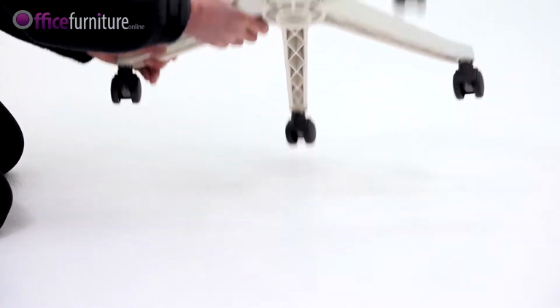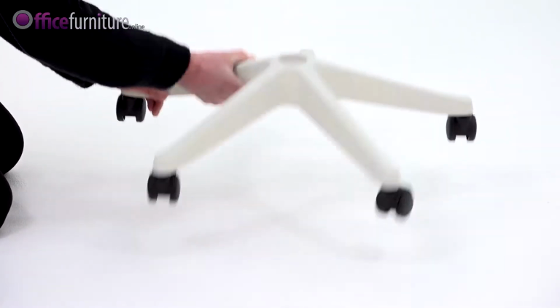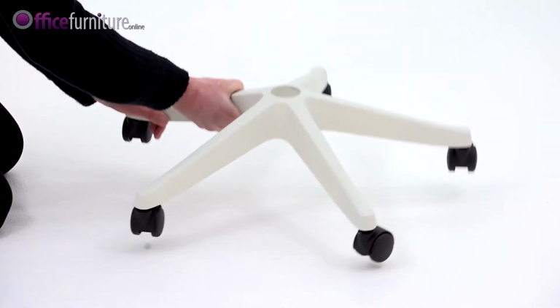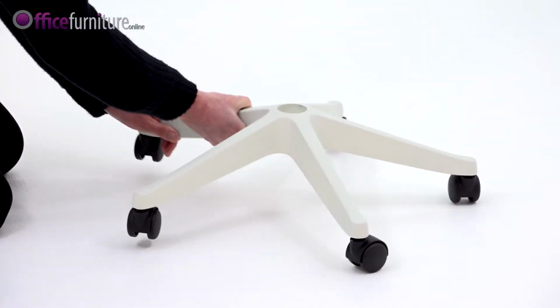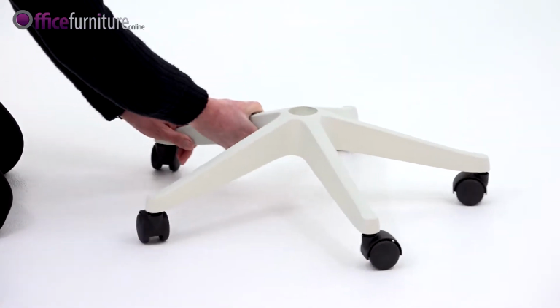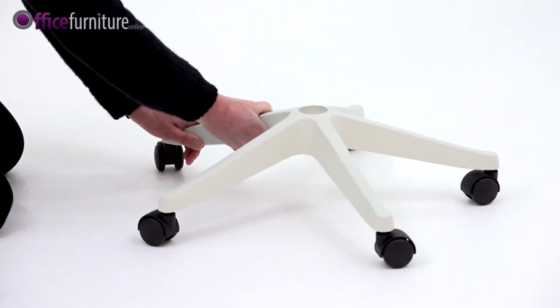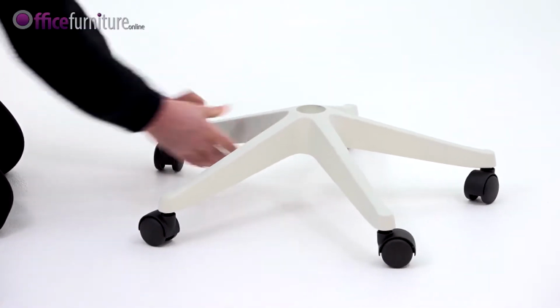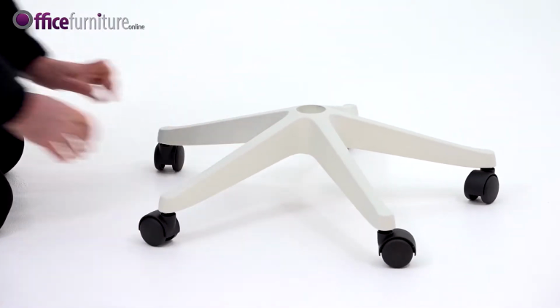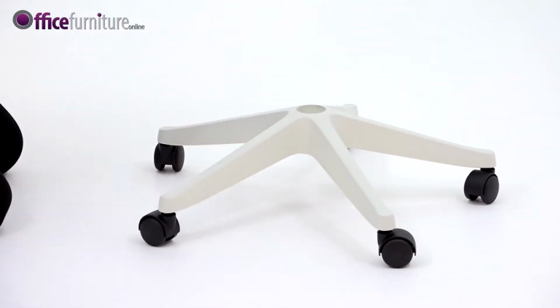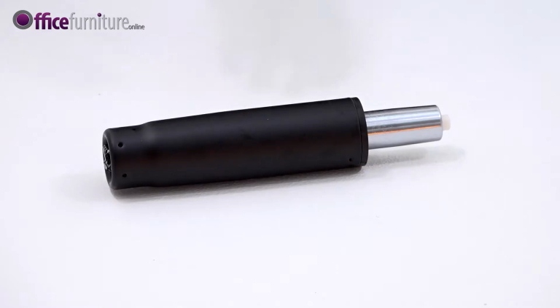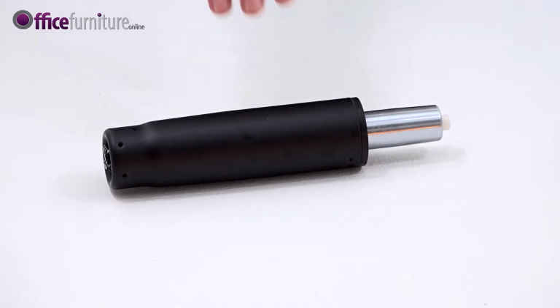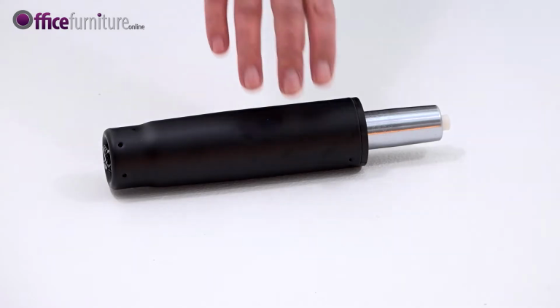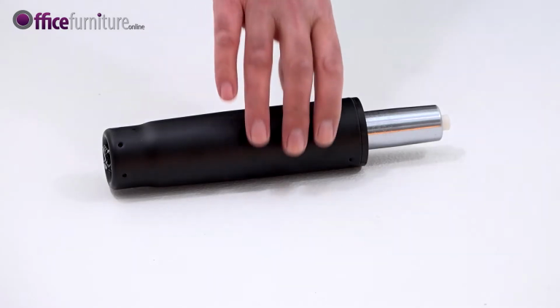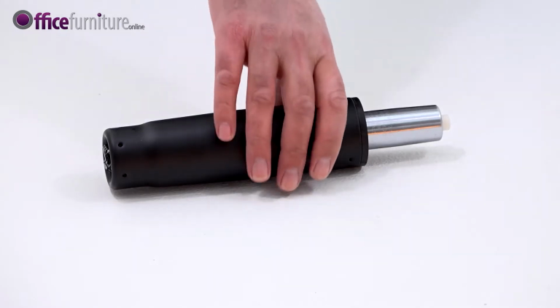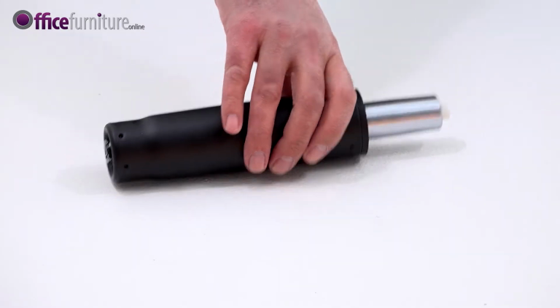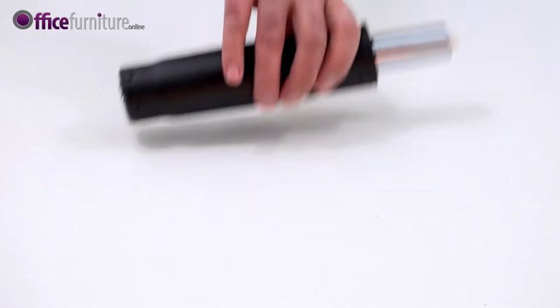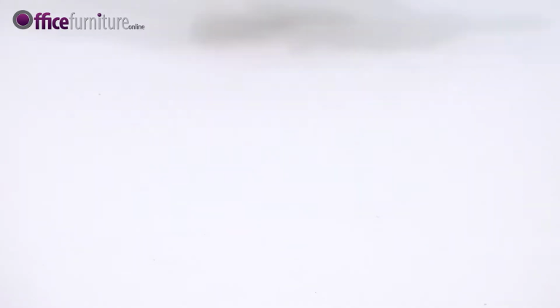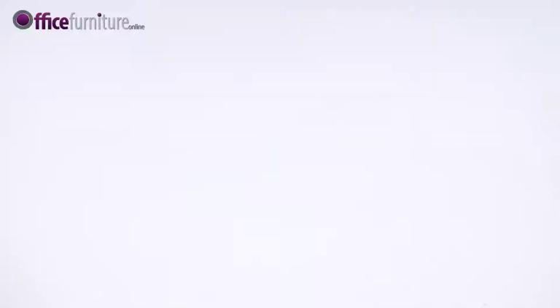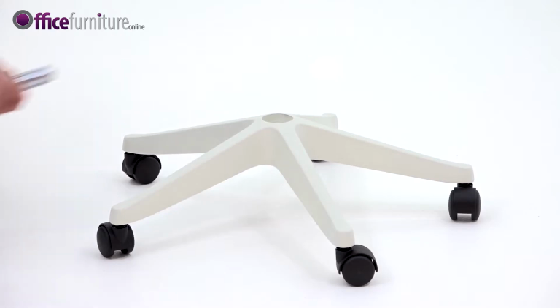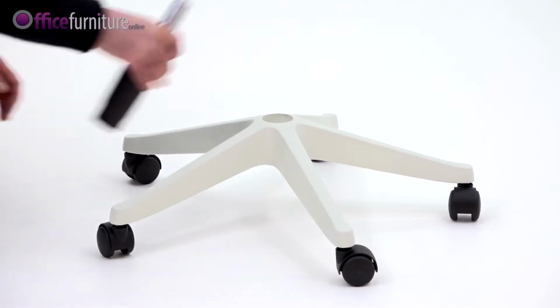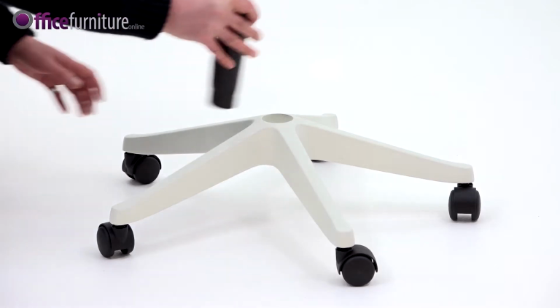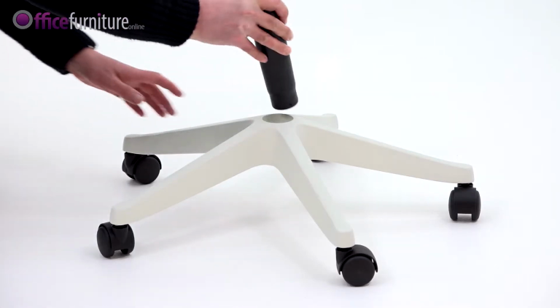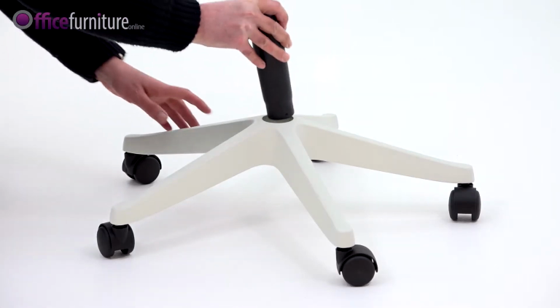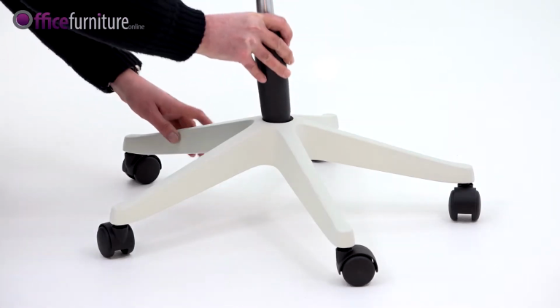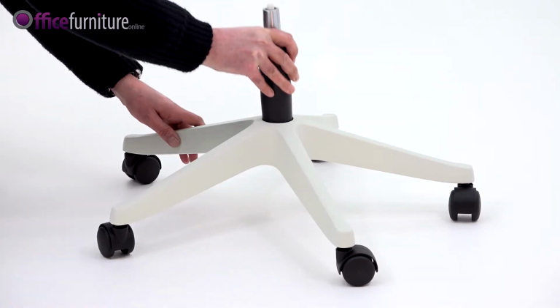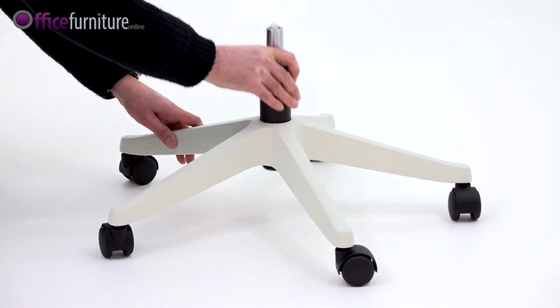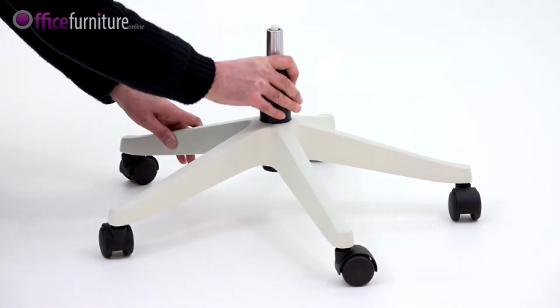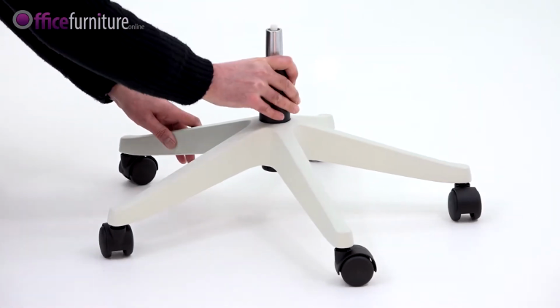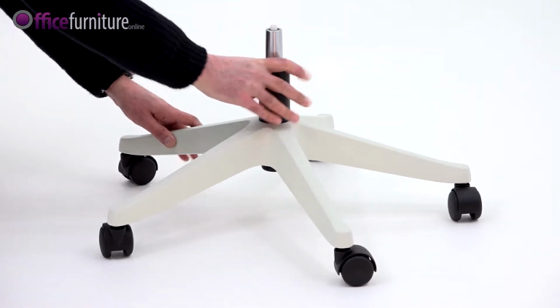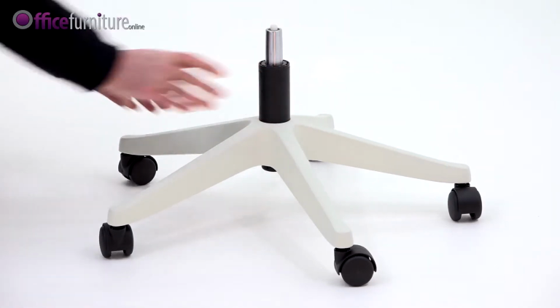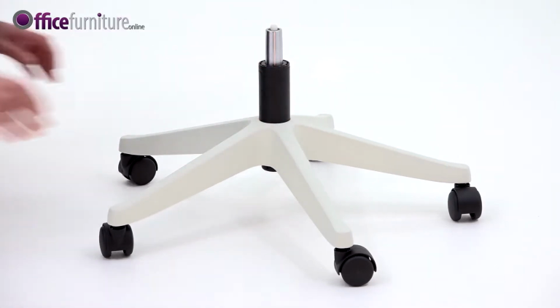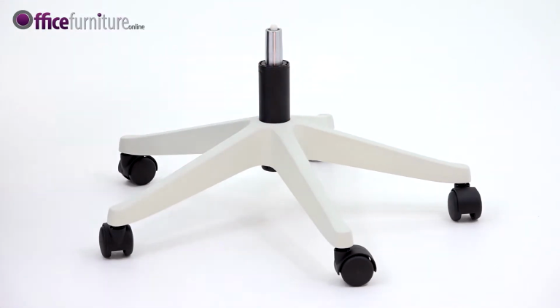Turn the base over and drop the gas strut into the centre.